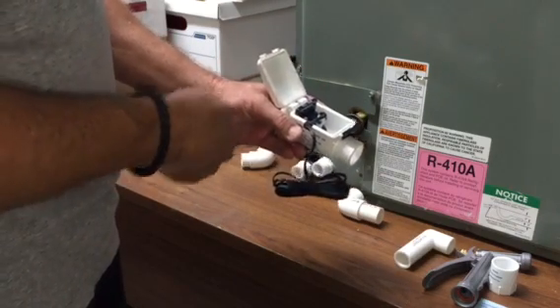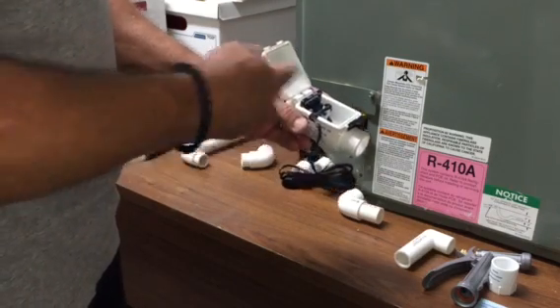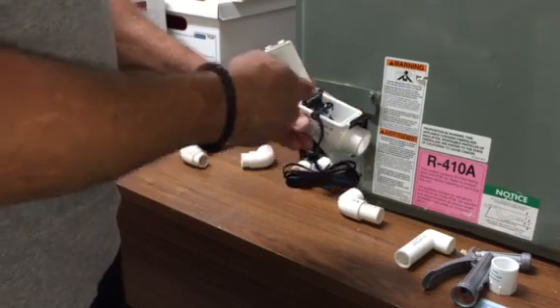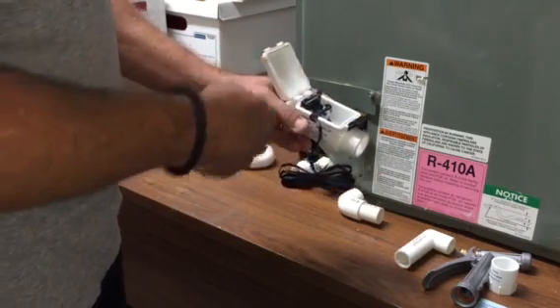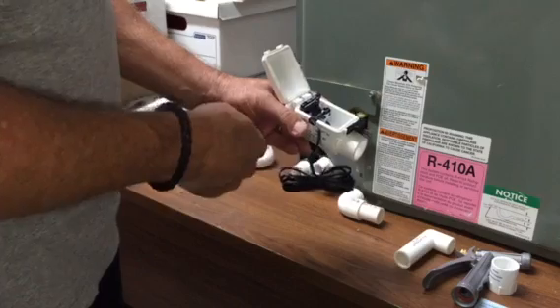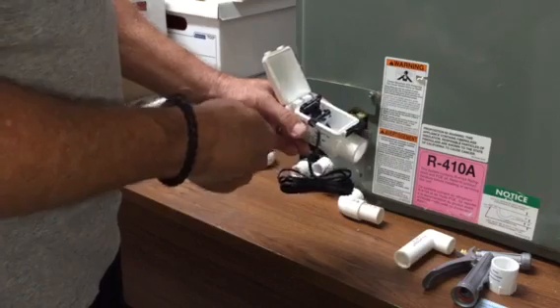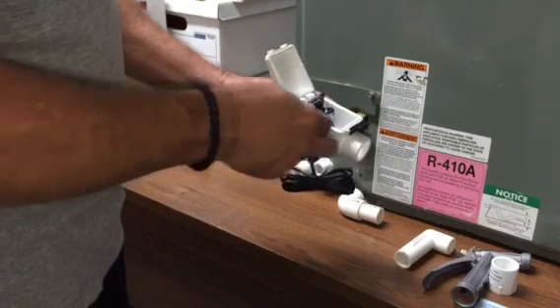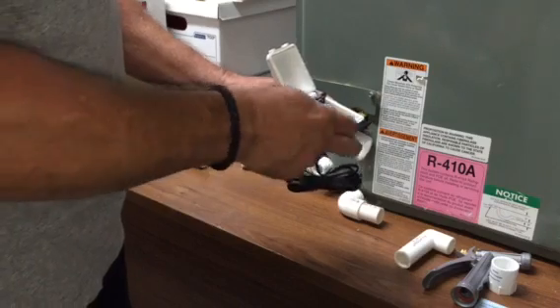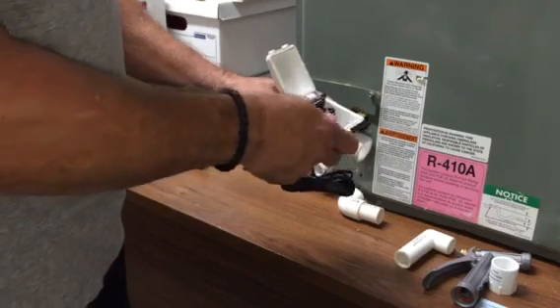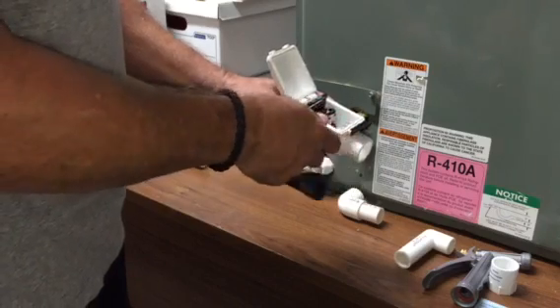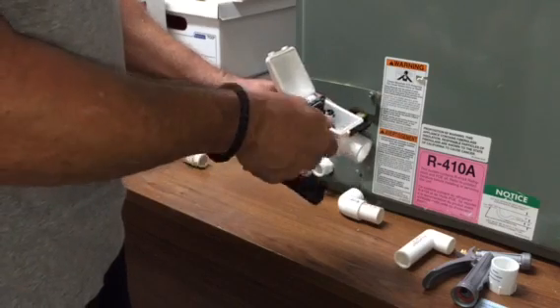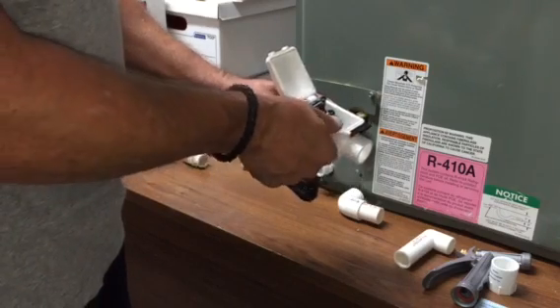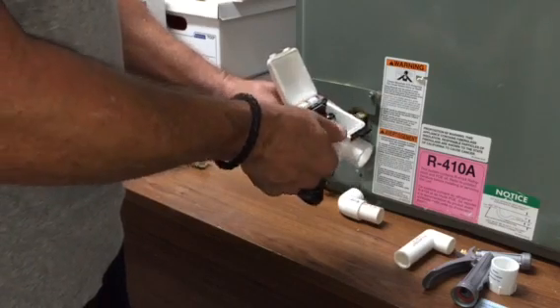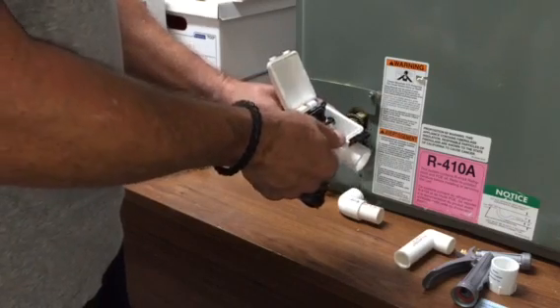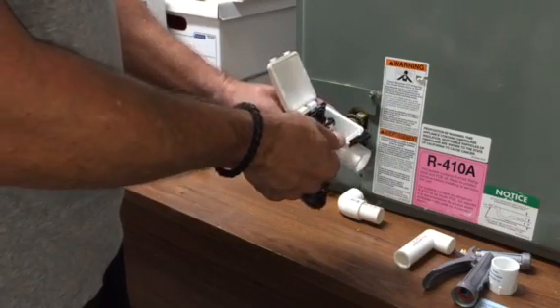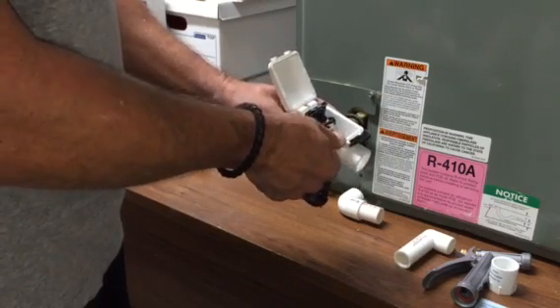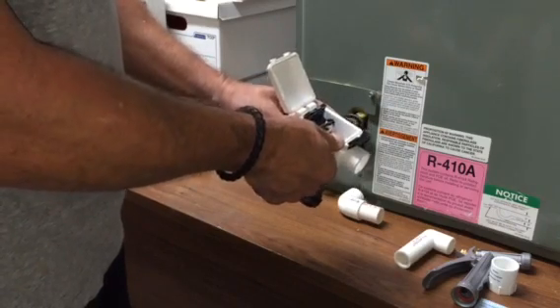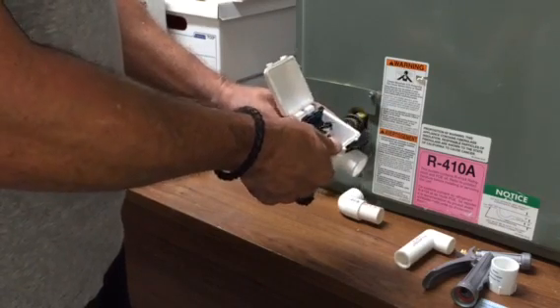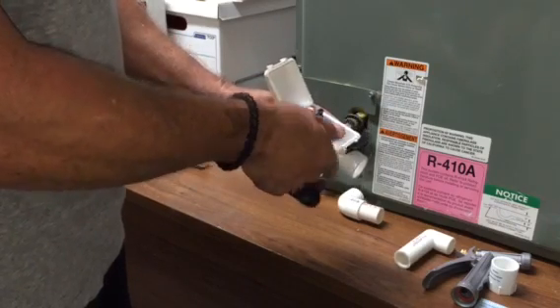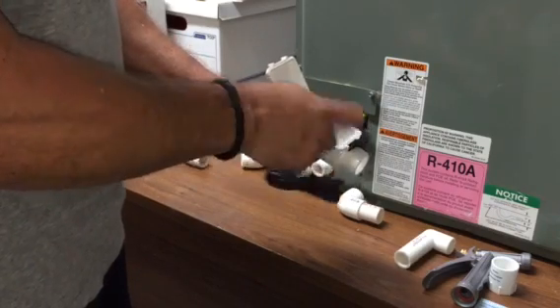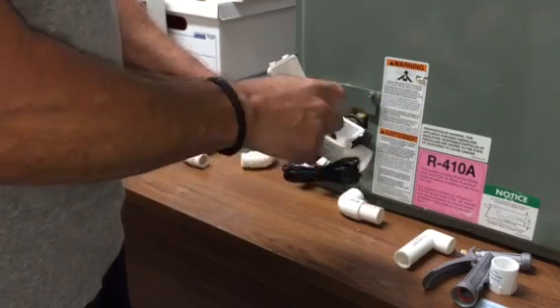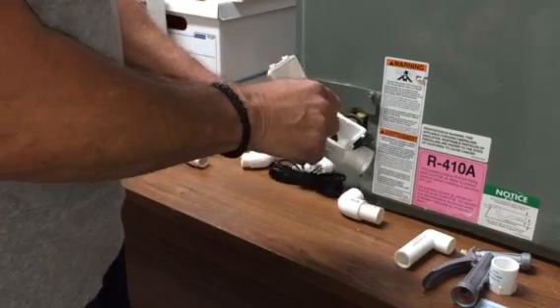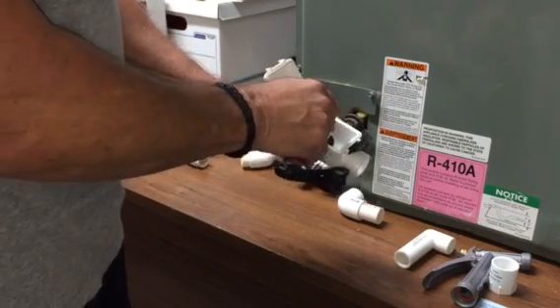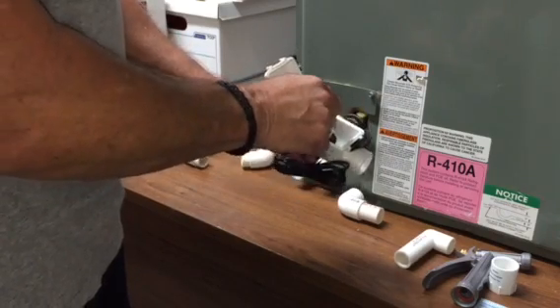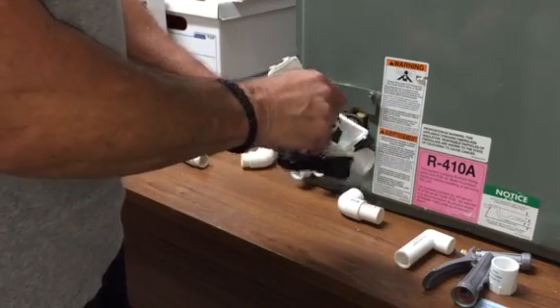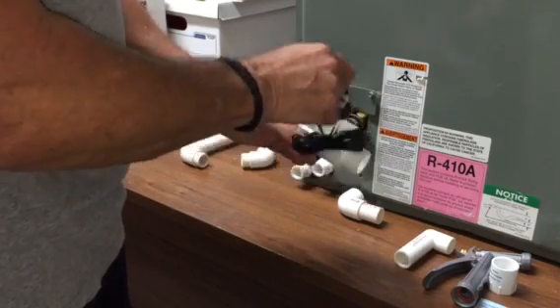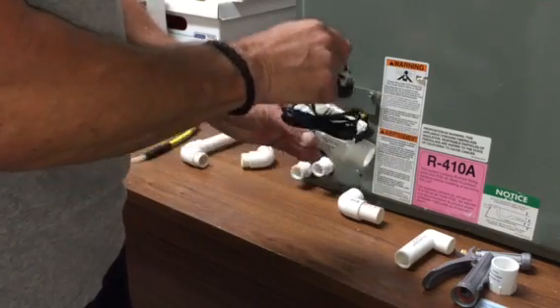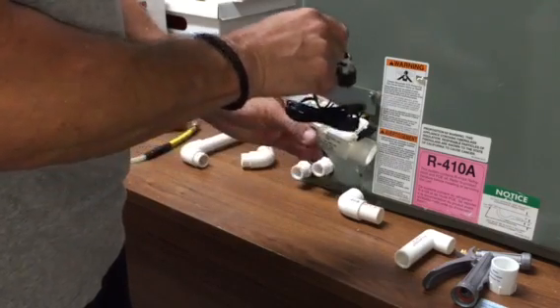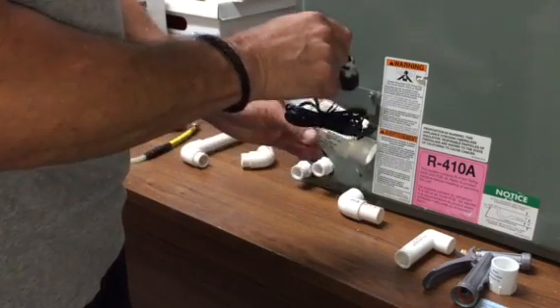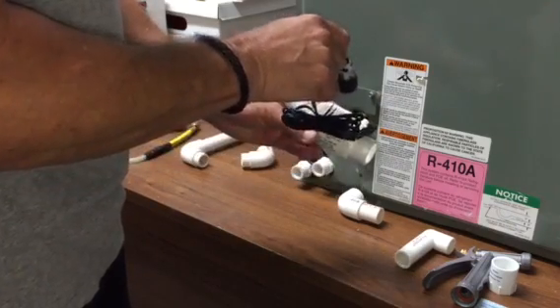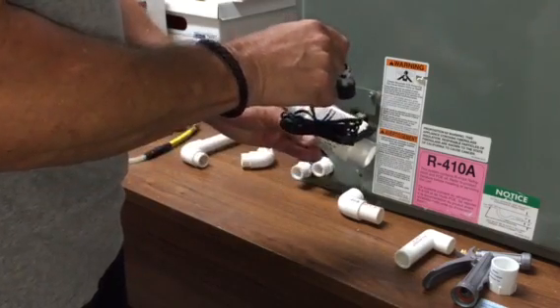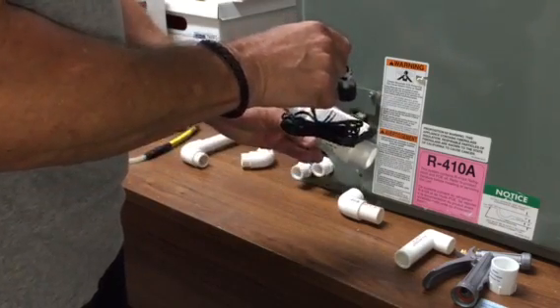To remove the float switch, it's simple. You just lift up on the wire and pull out the float switch.